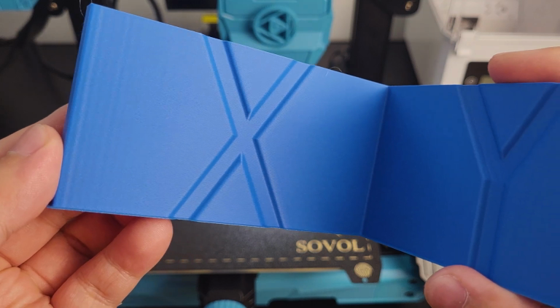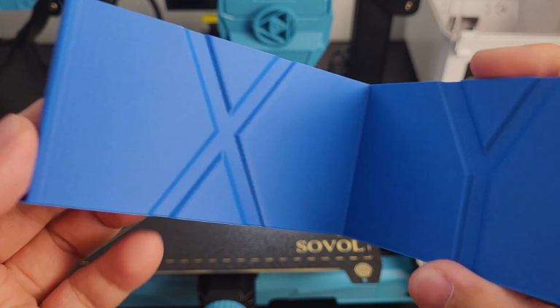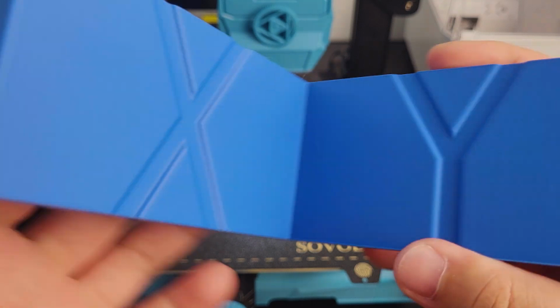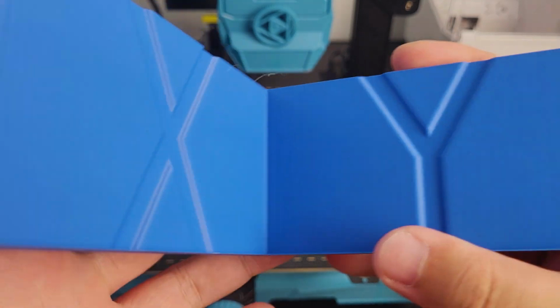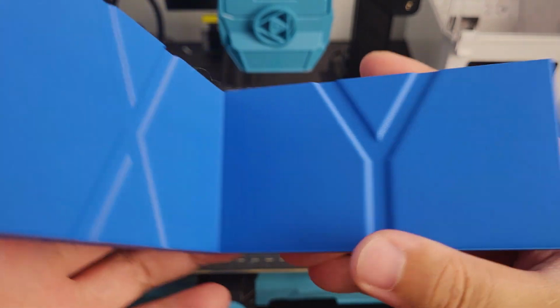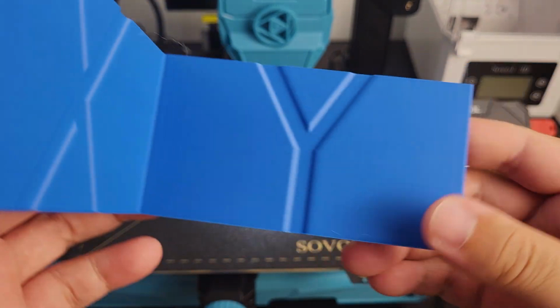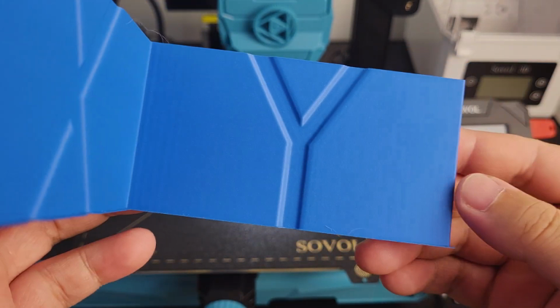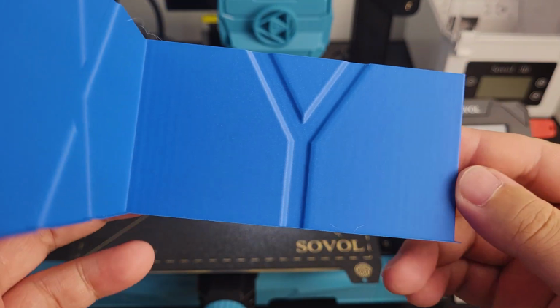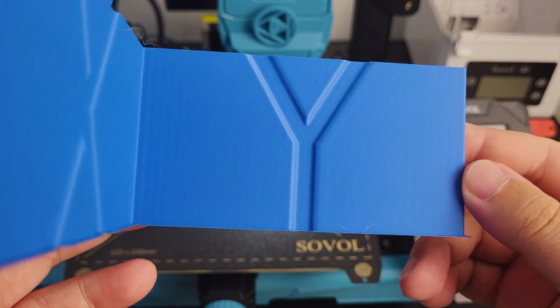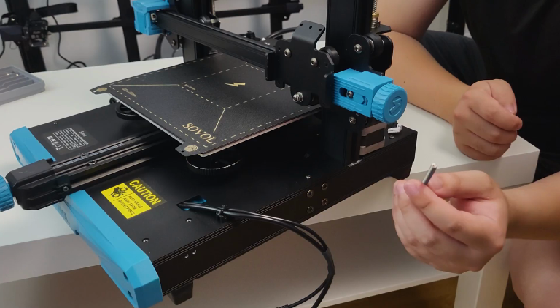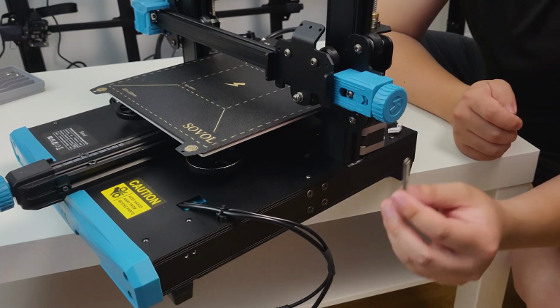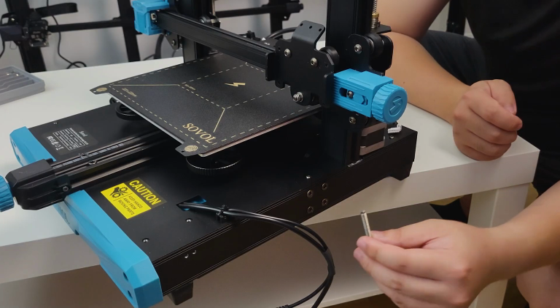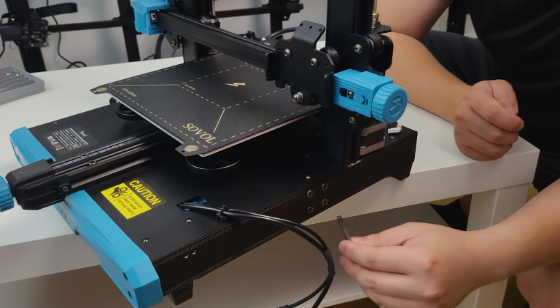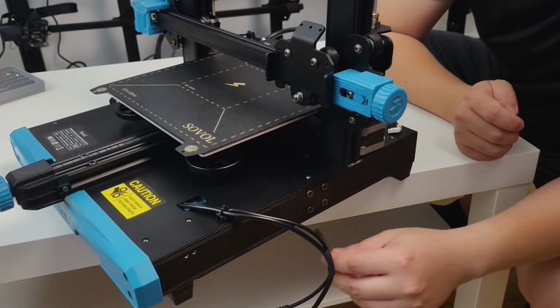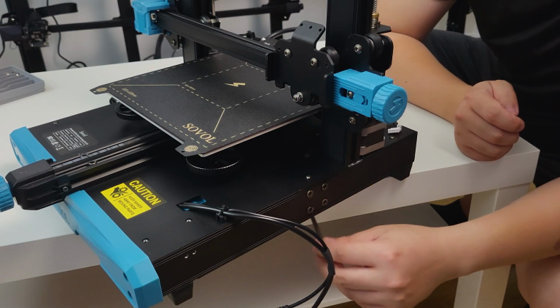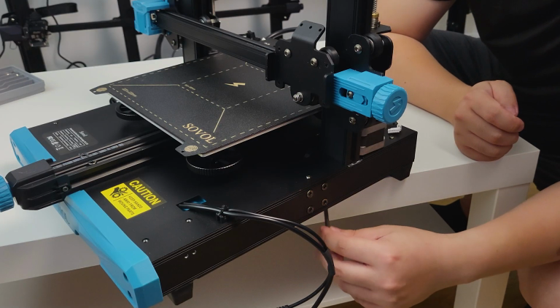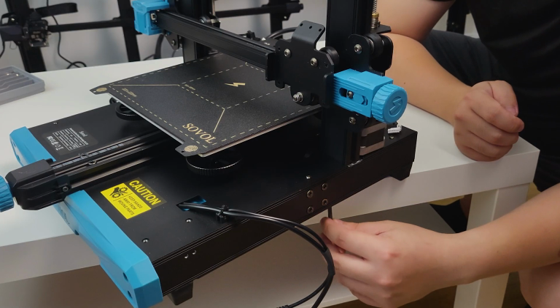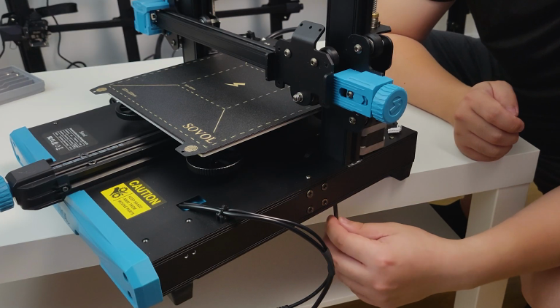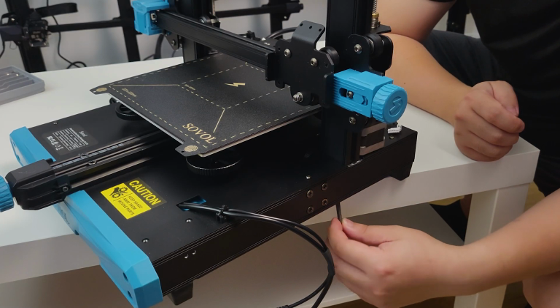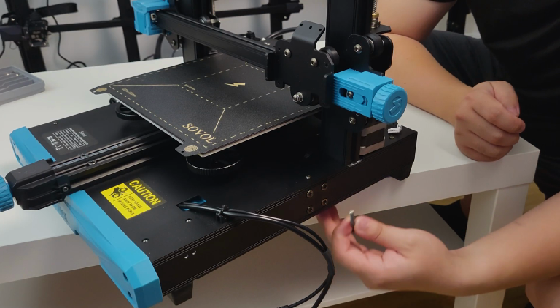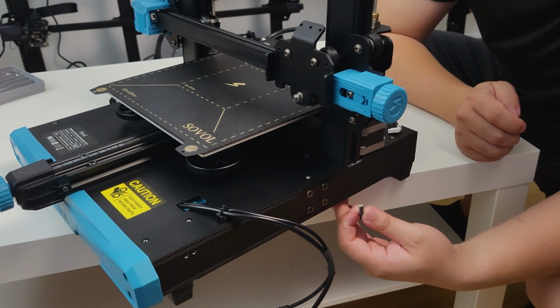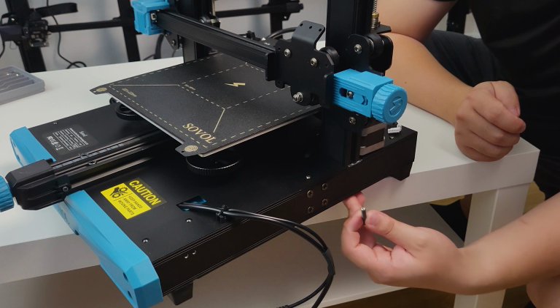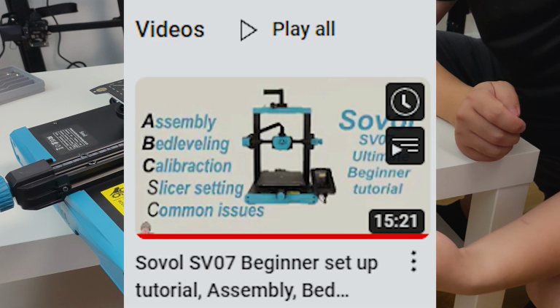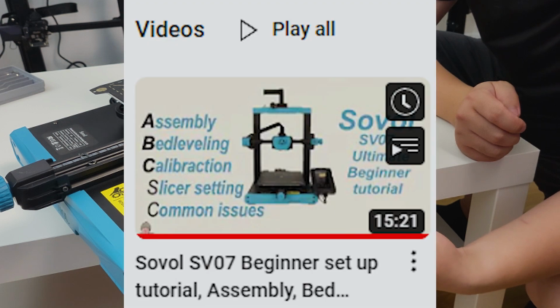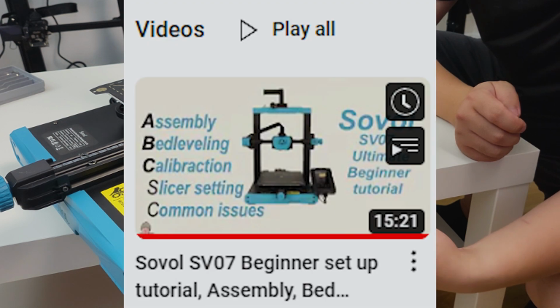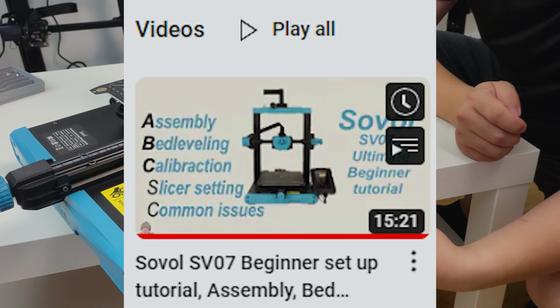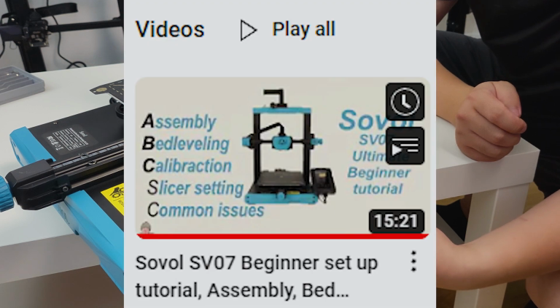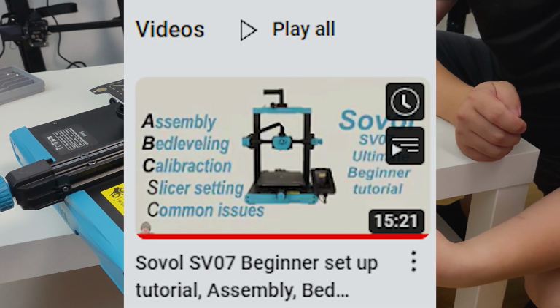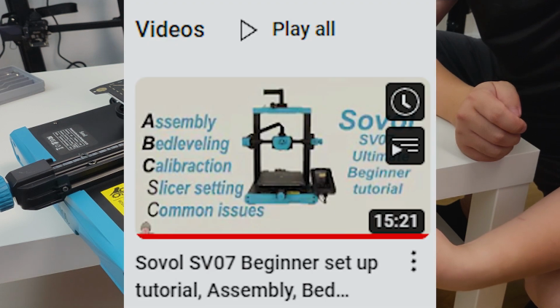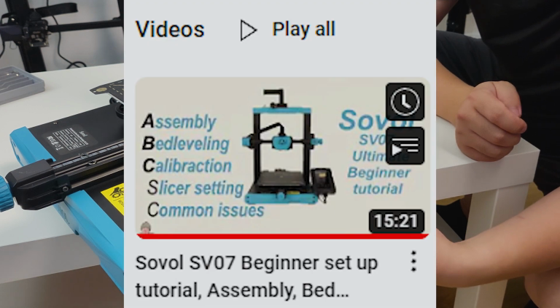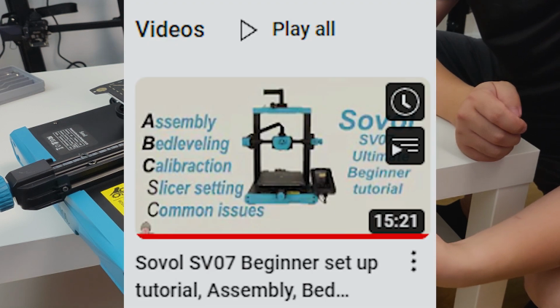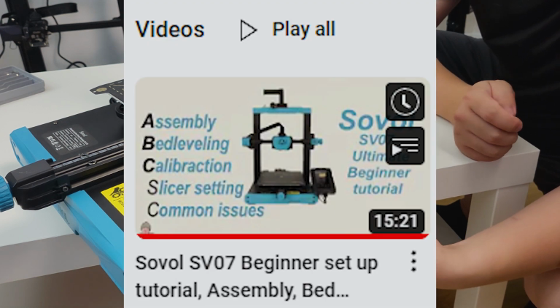Alright, let's get started. If you just finished assembling the printer, I highly recommend you to follow—